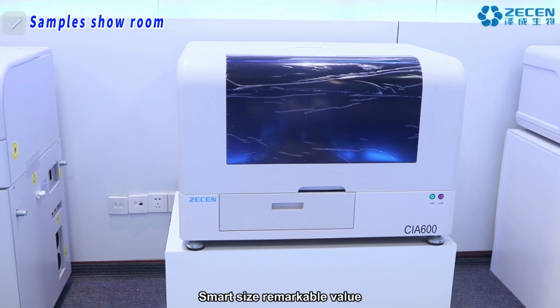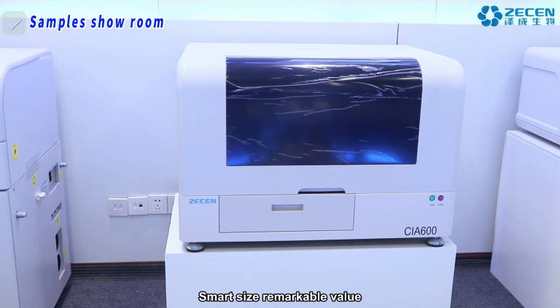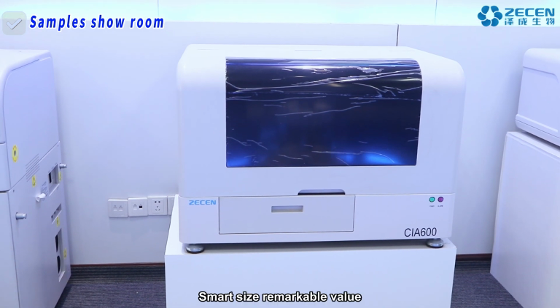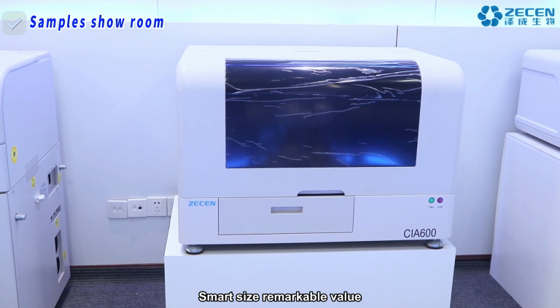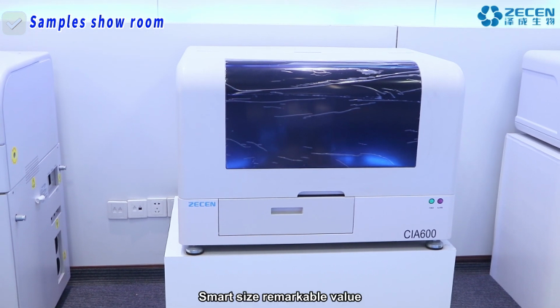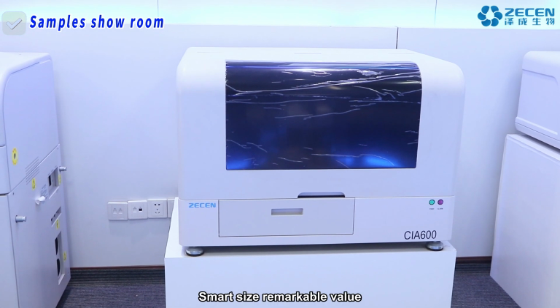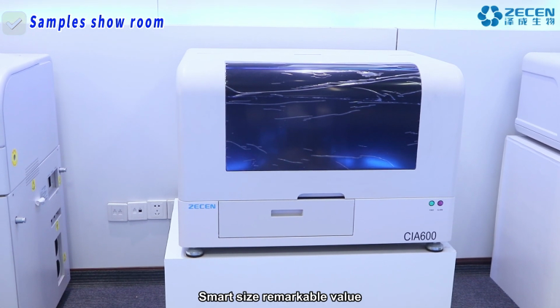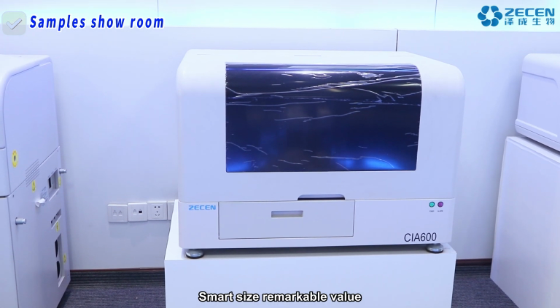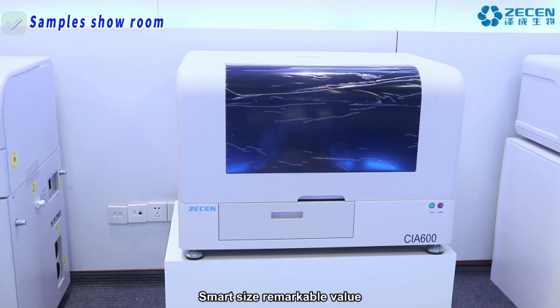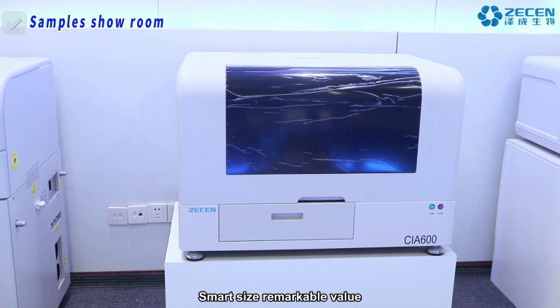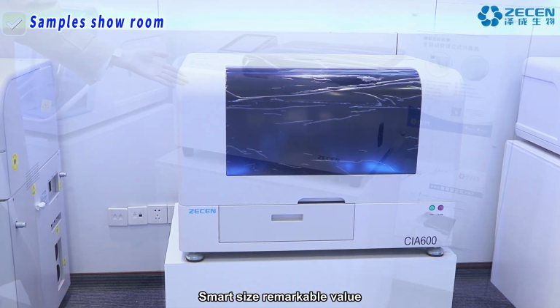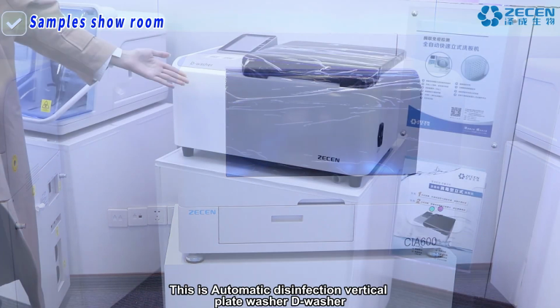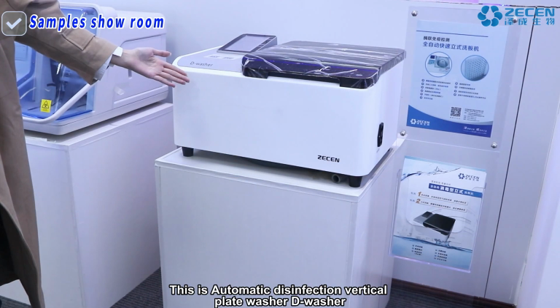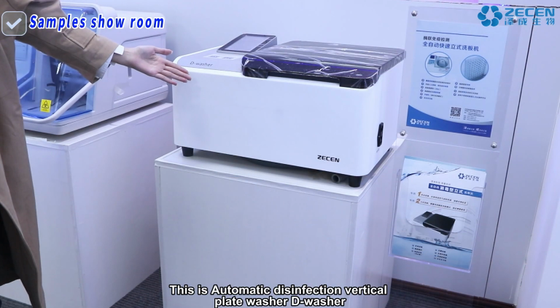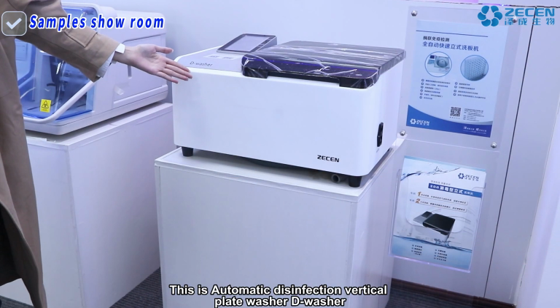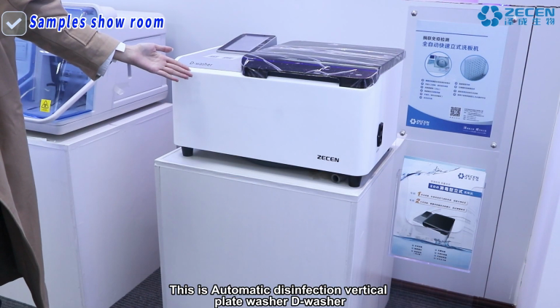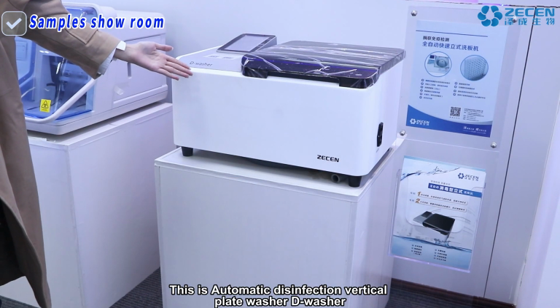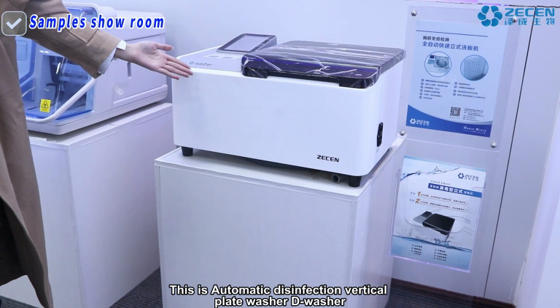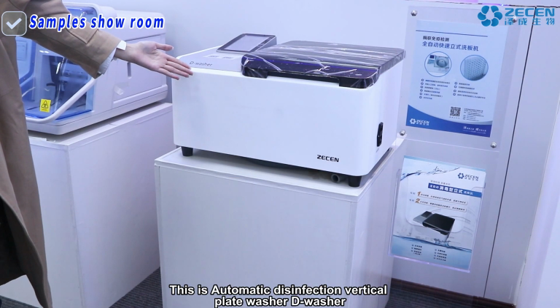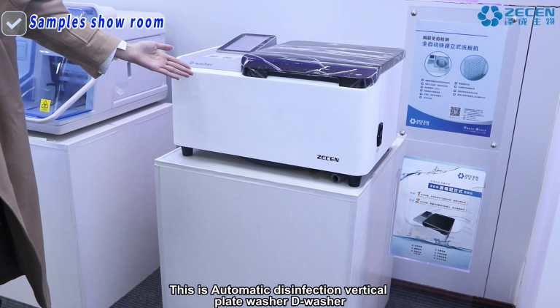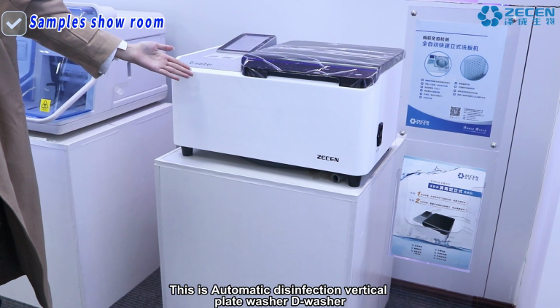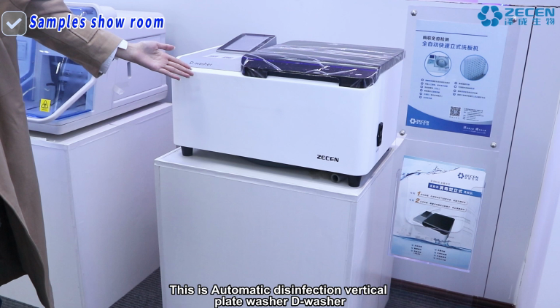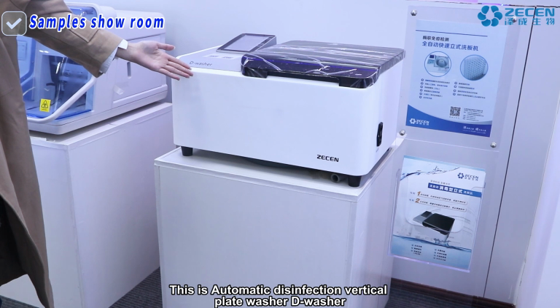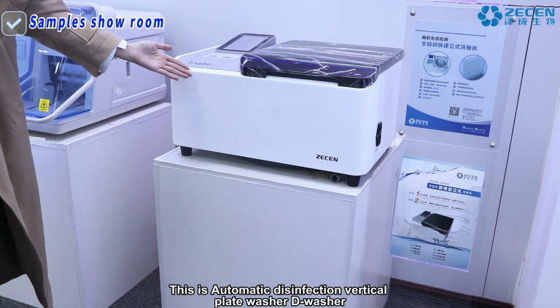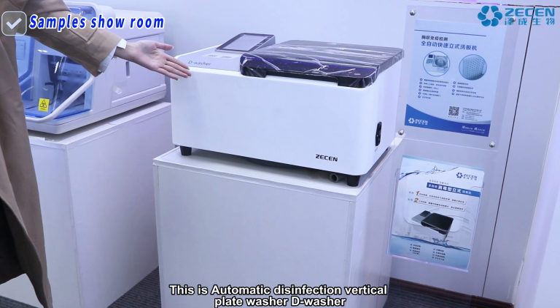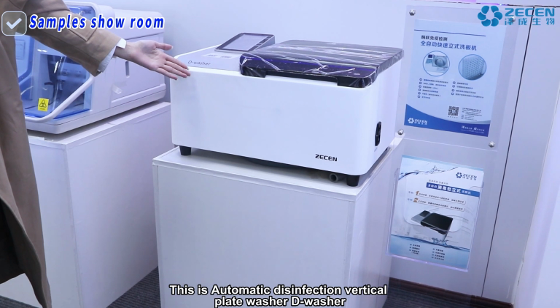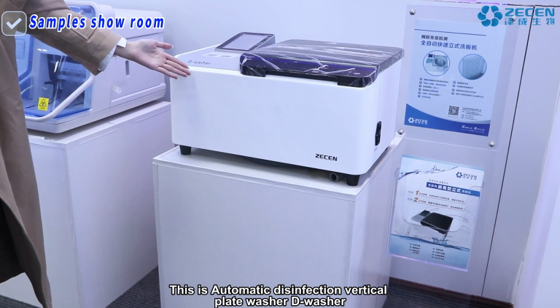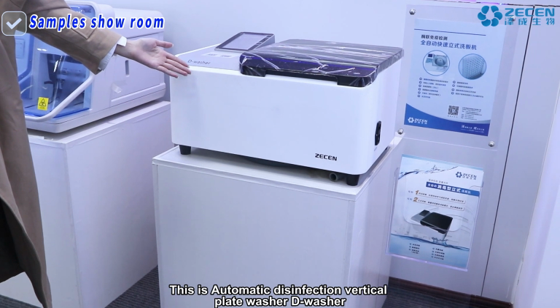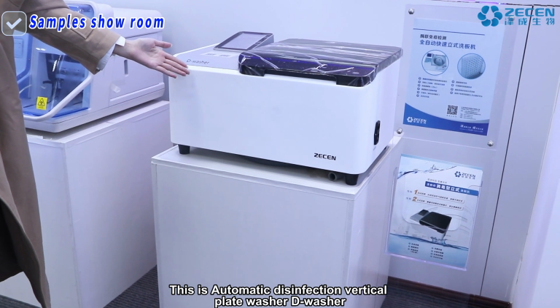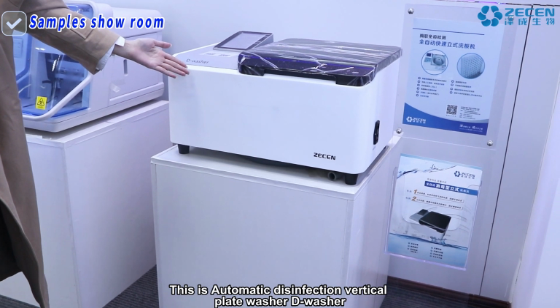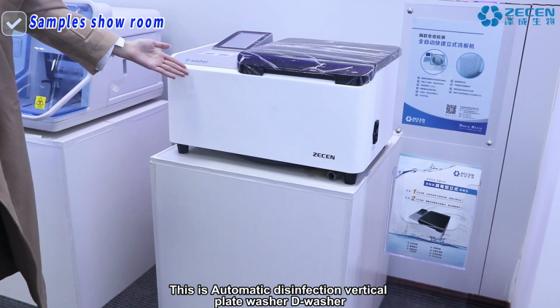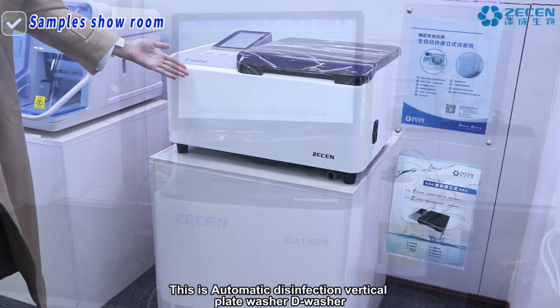Smart size, remarkable value. This is an automatic disinfection vertical plate washer.